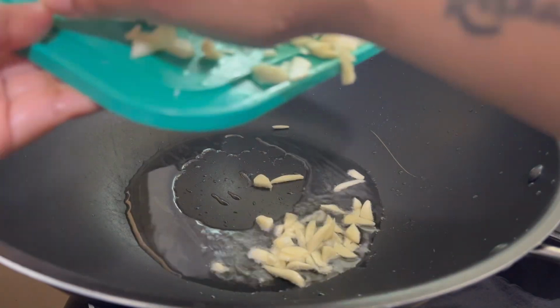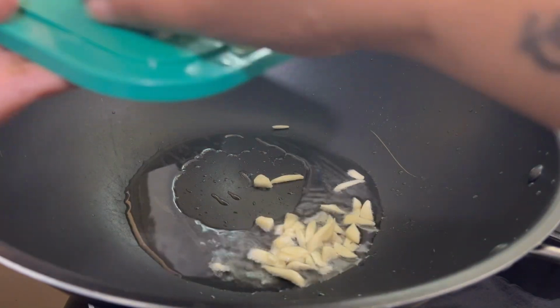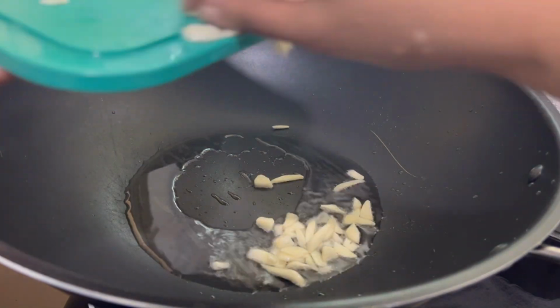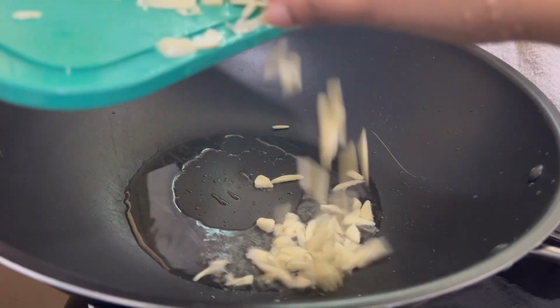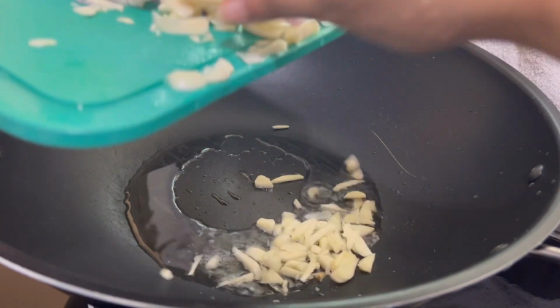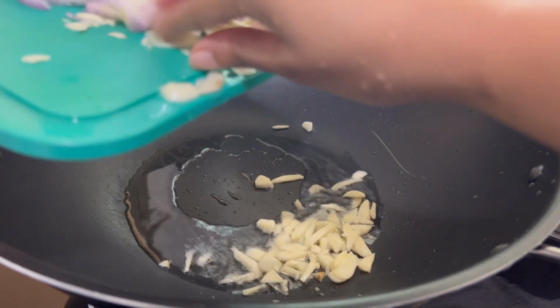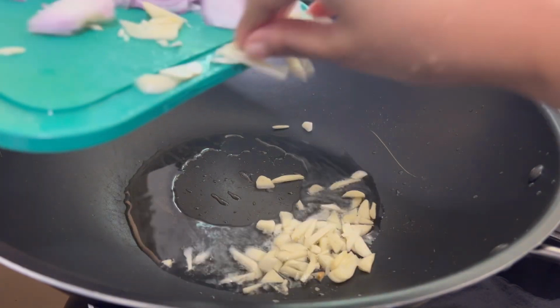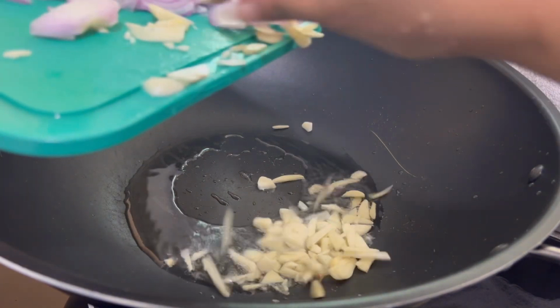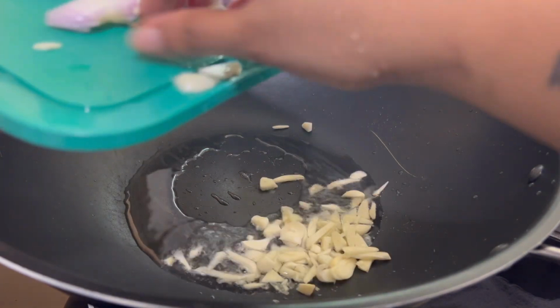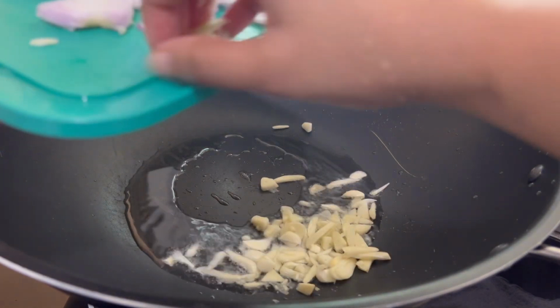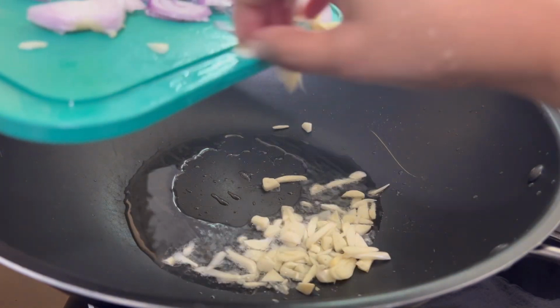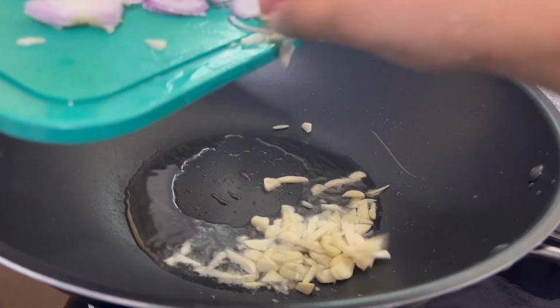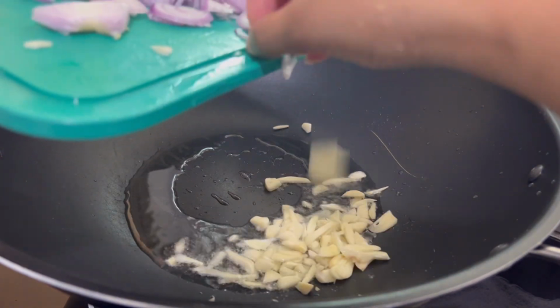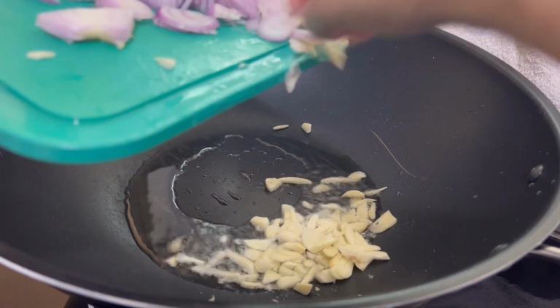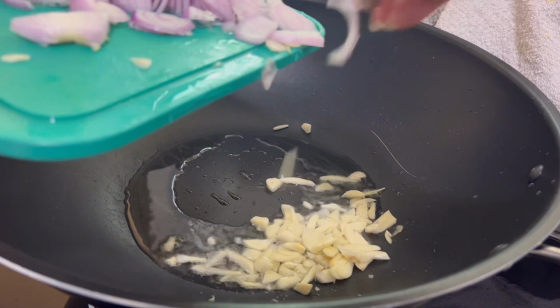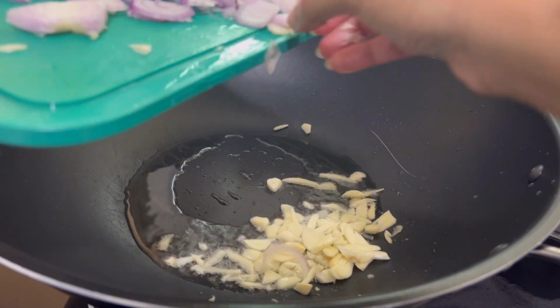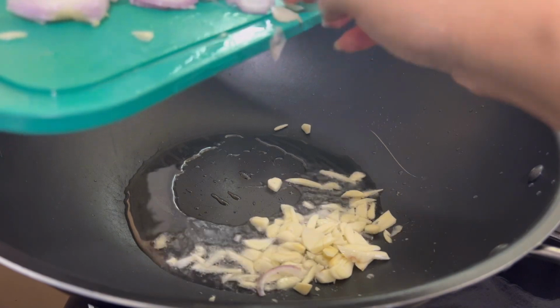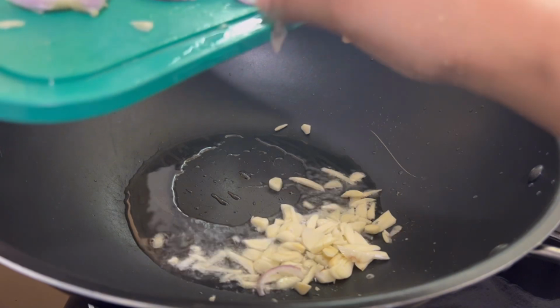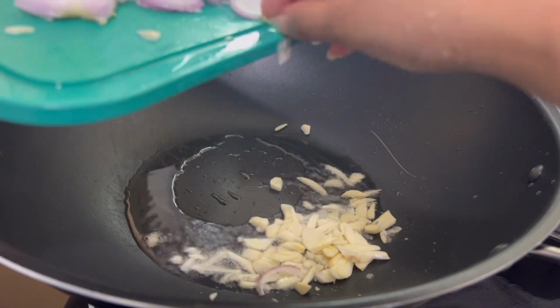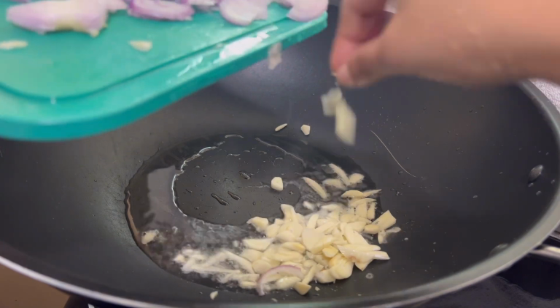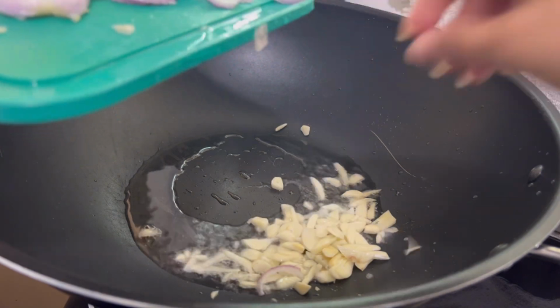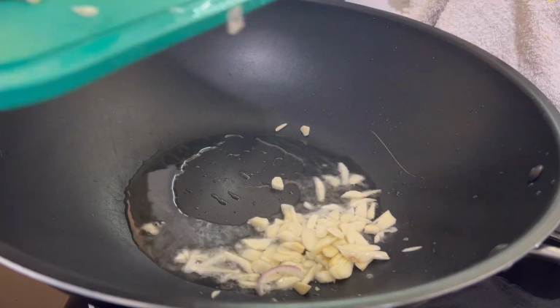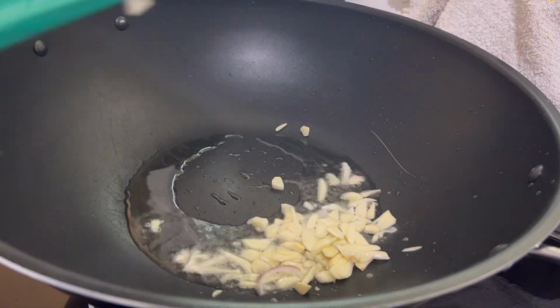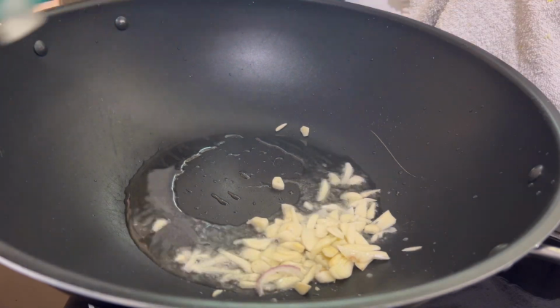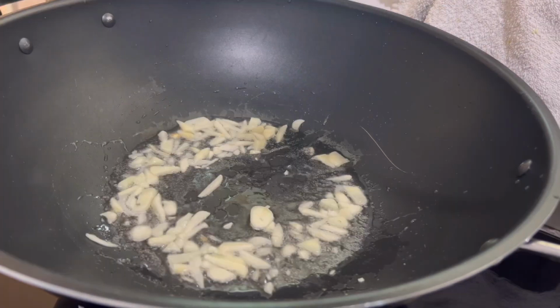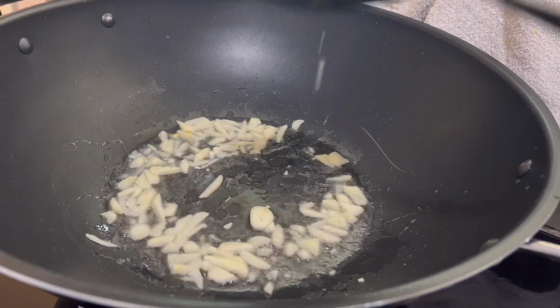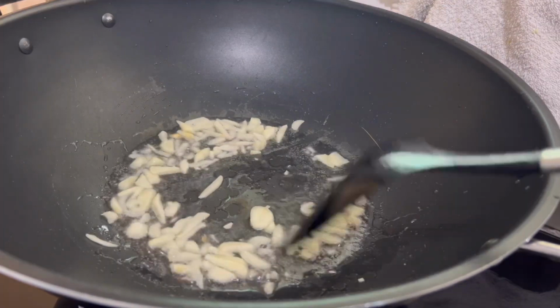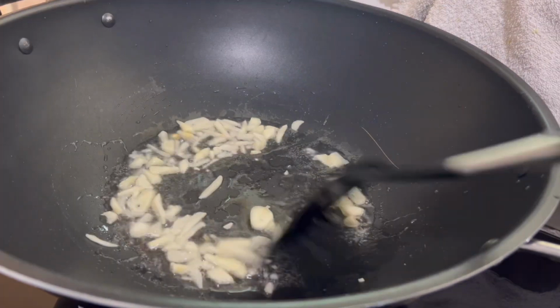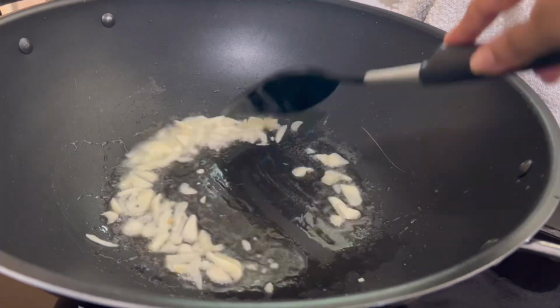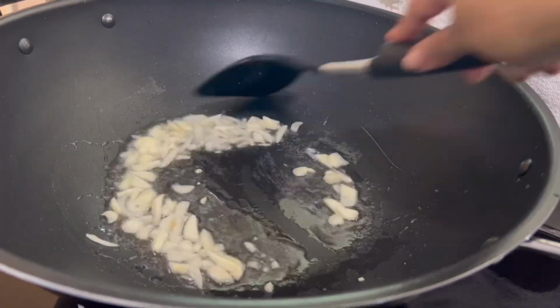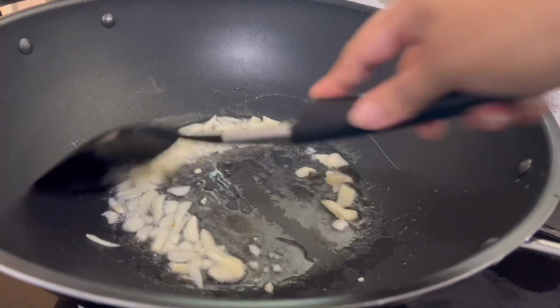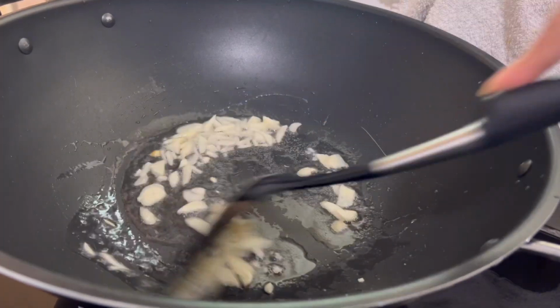If you want to try it, you can try it. If you want to try it, you can do fried rice.